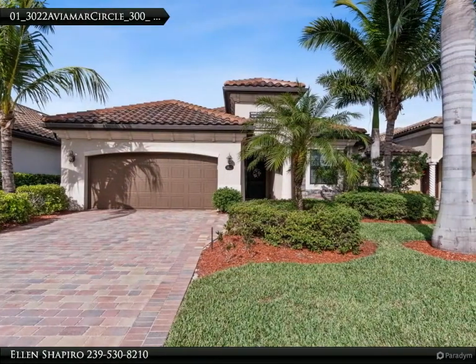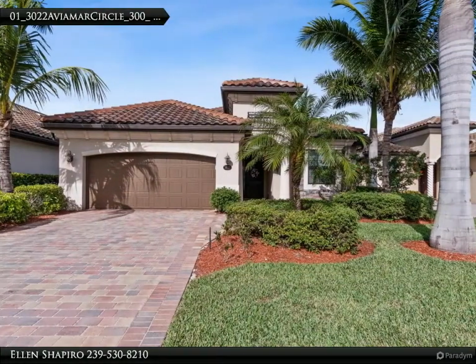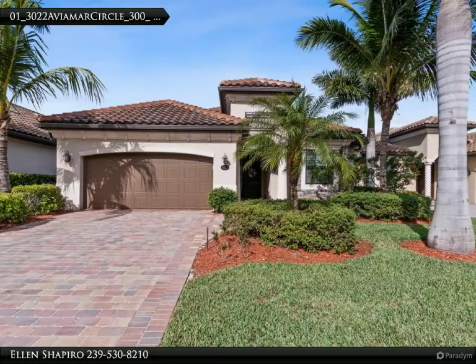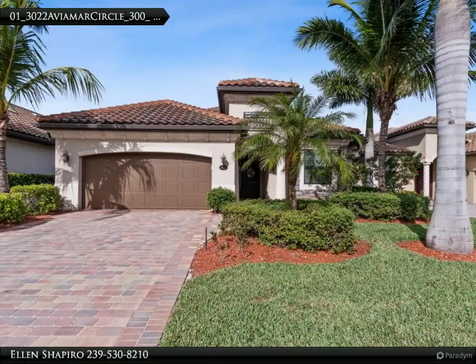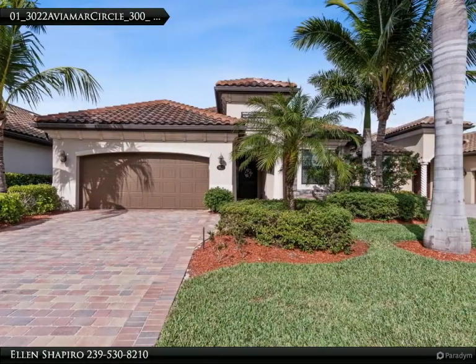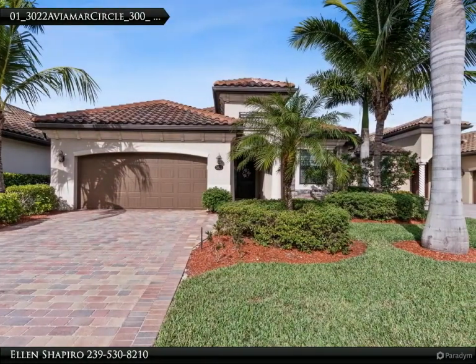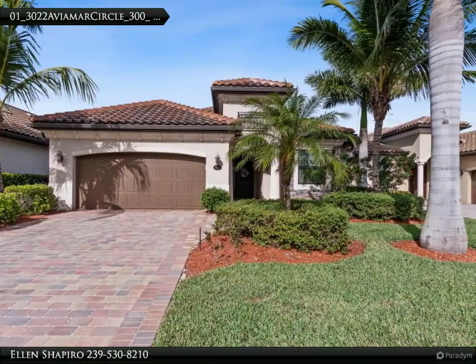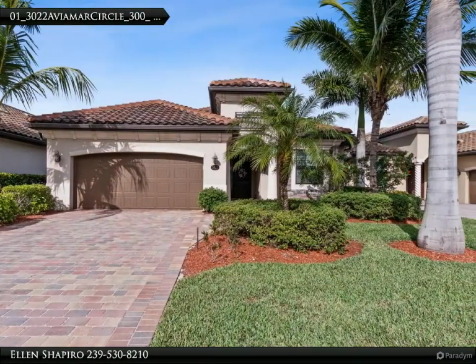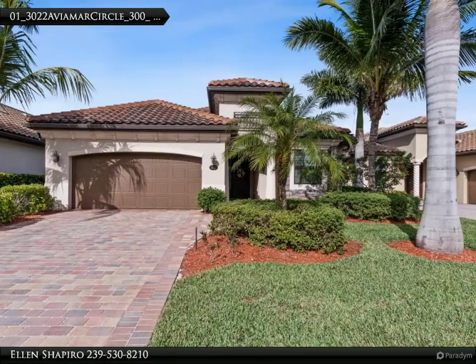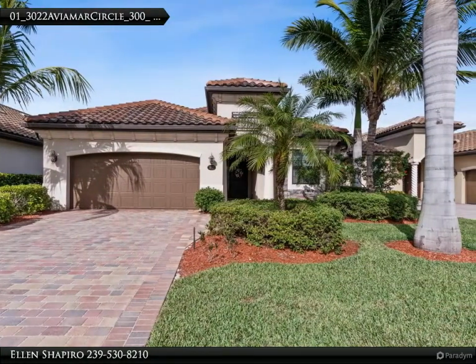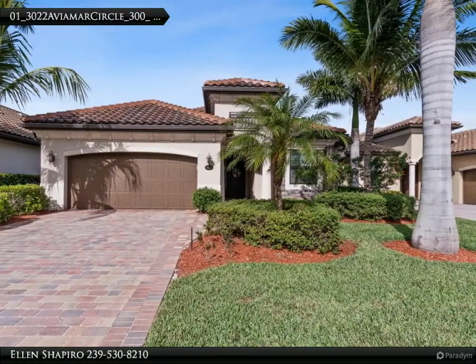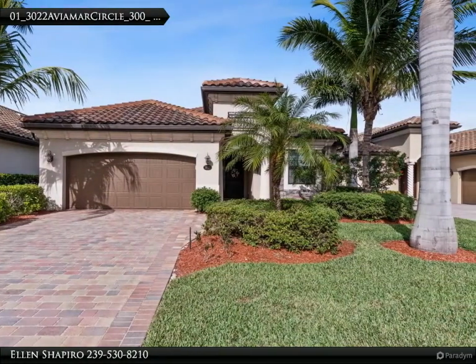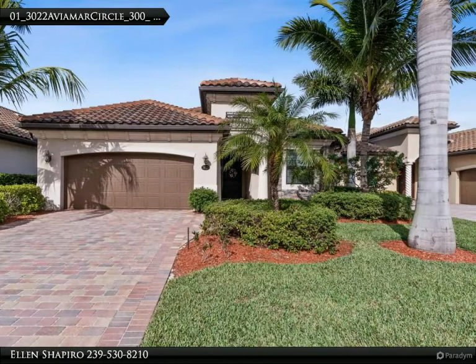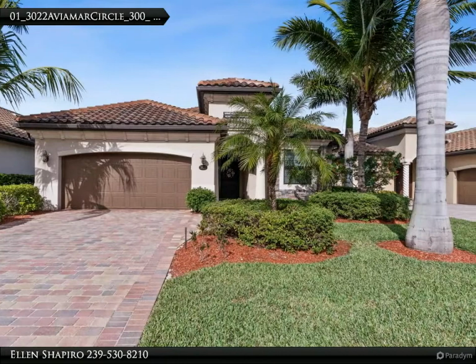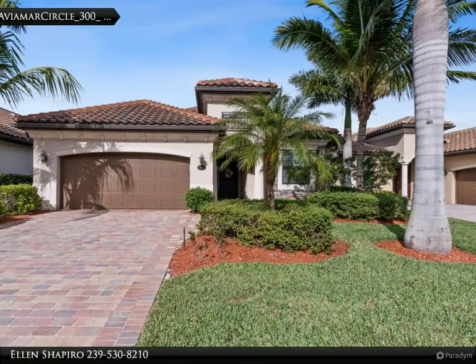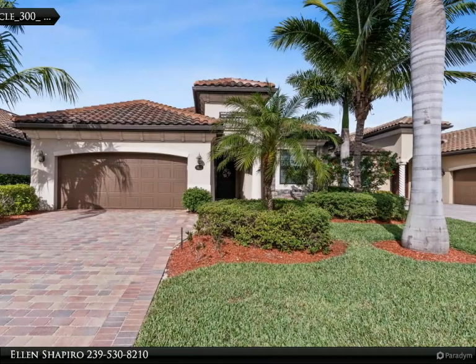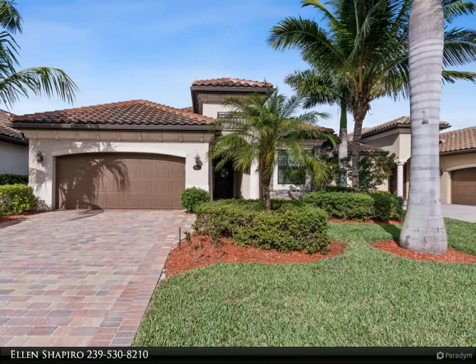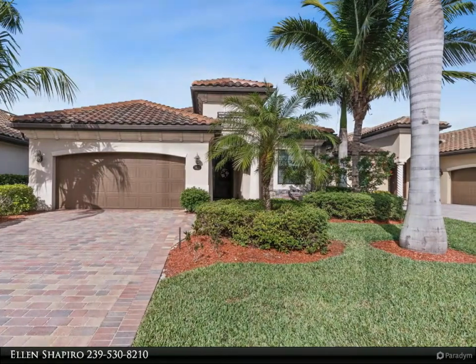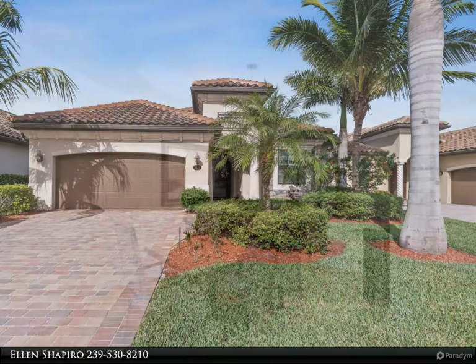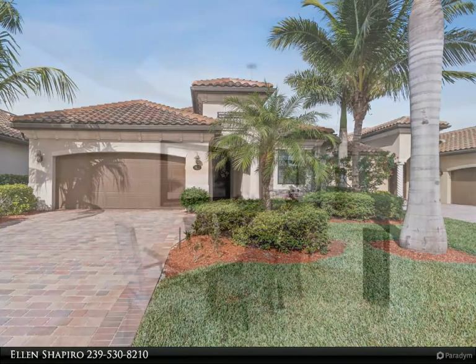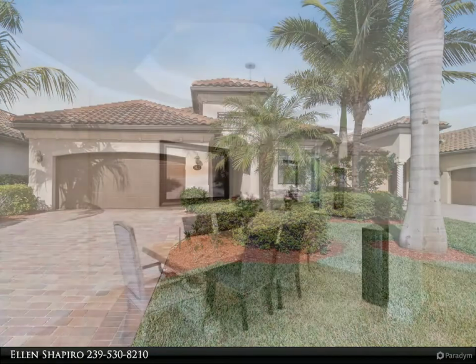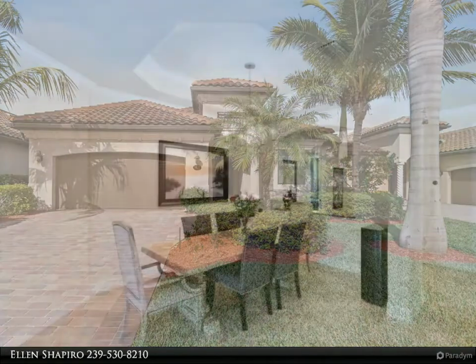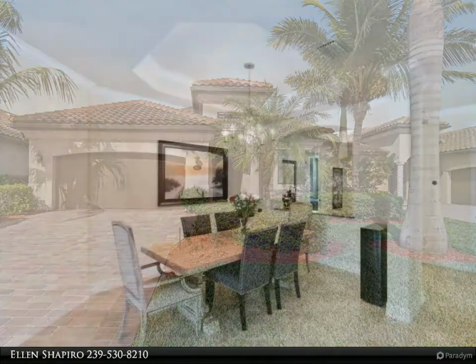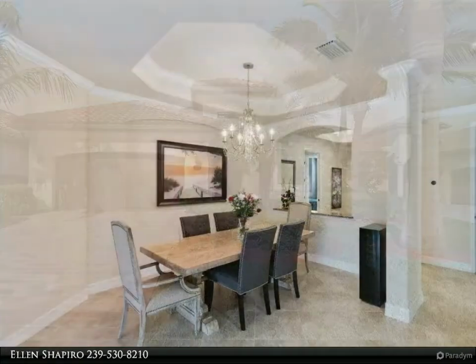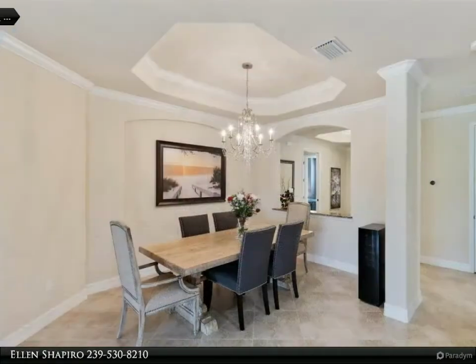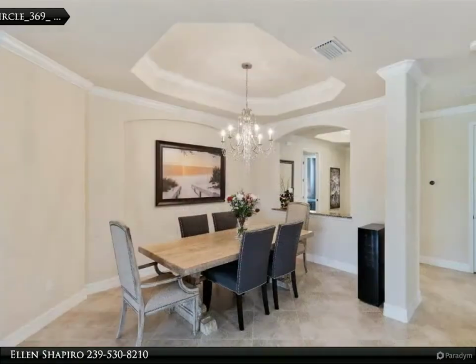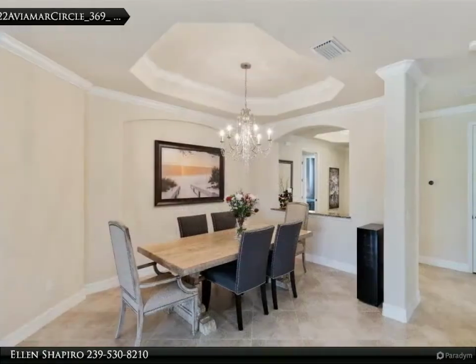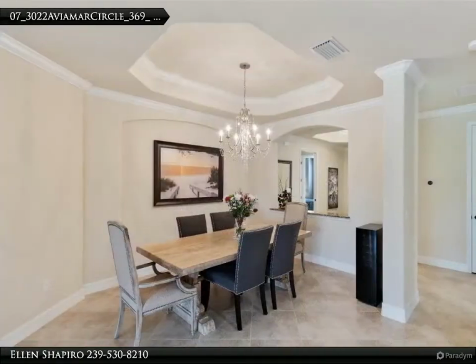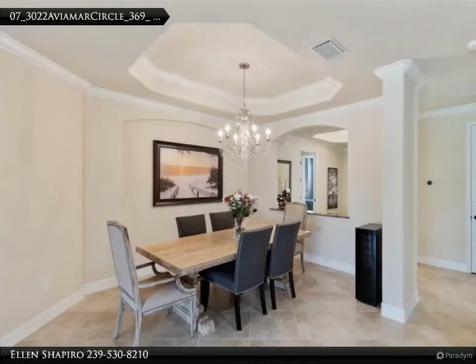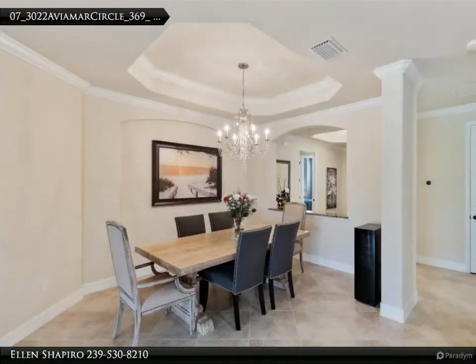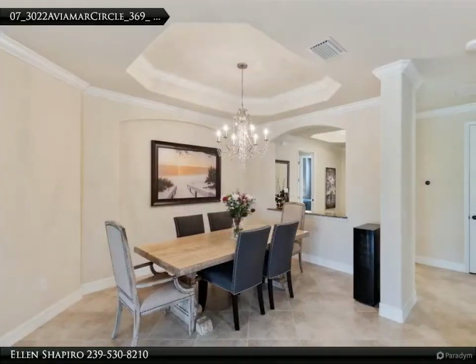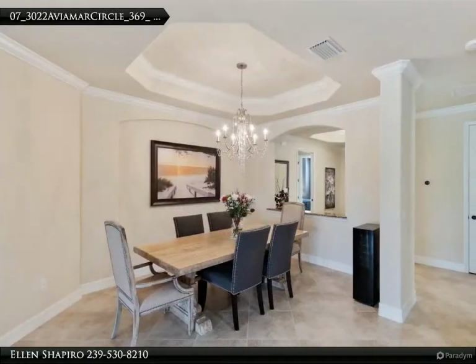The separate dining room opens onto the living room. Architectural features include tray ceilings and designer fixtures.